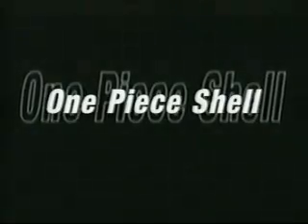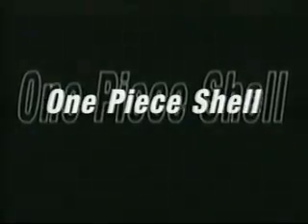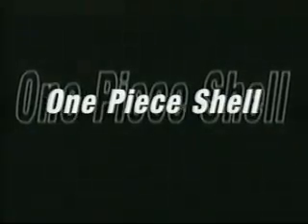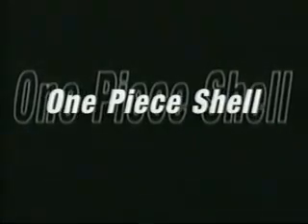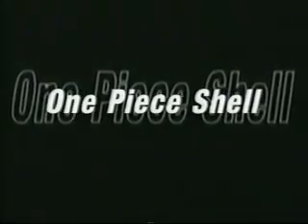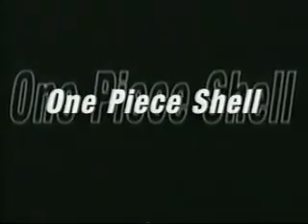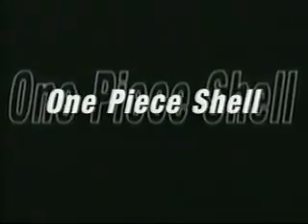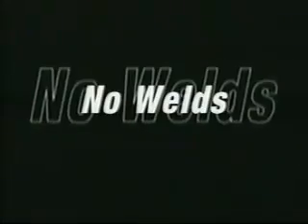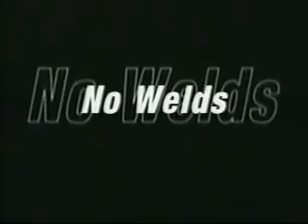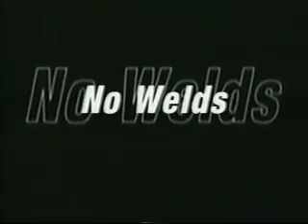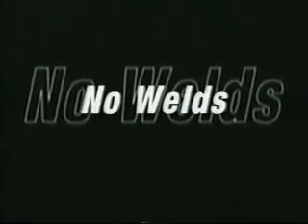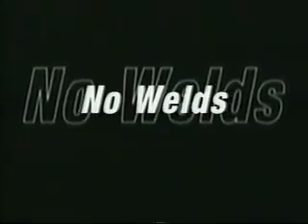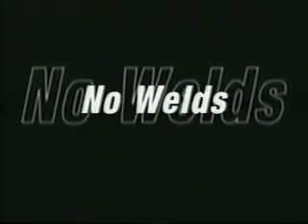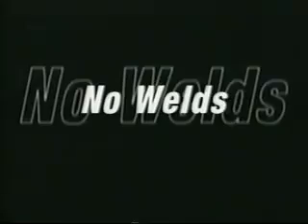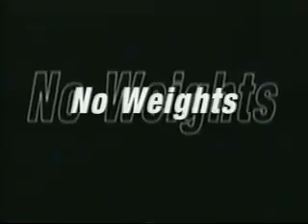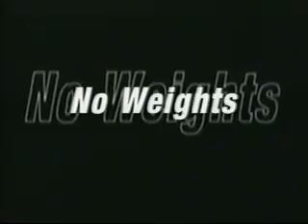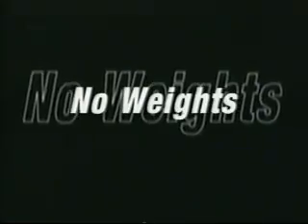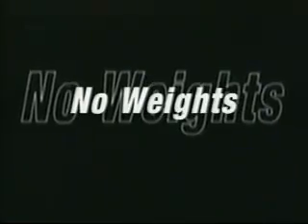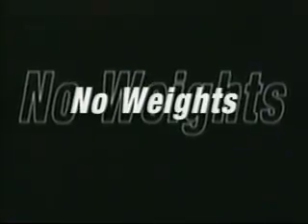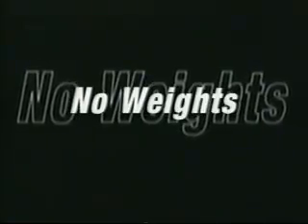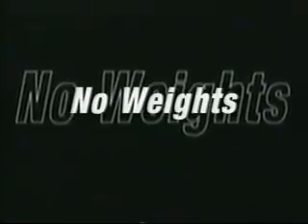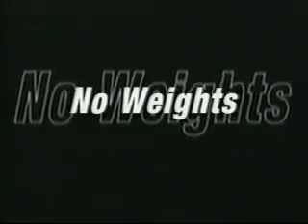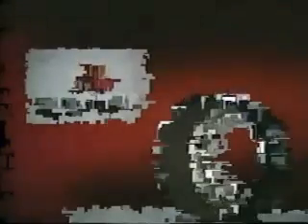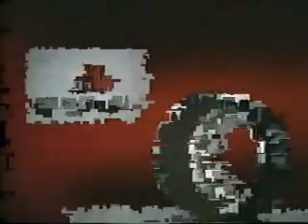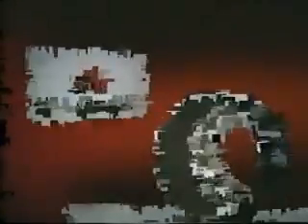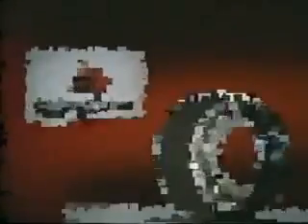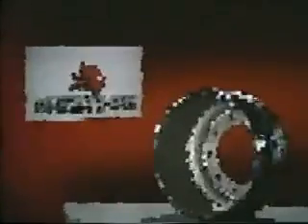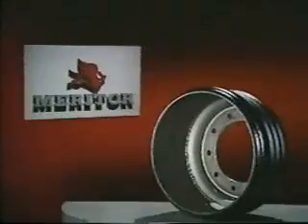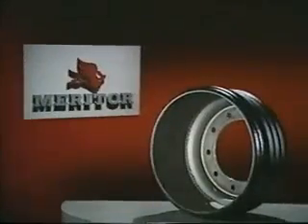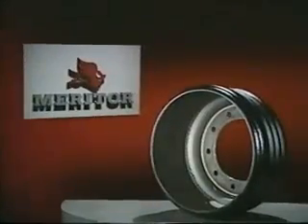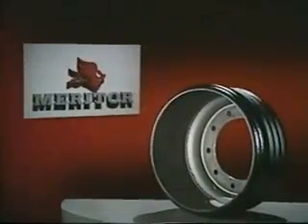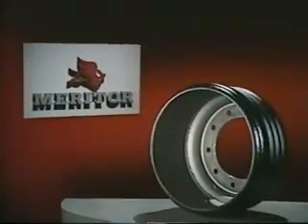One-piece shell. No welds. No weights. Innovation for today's marketplace.